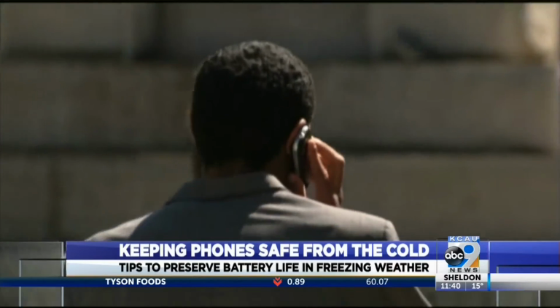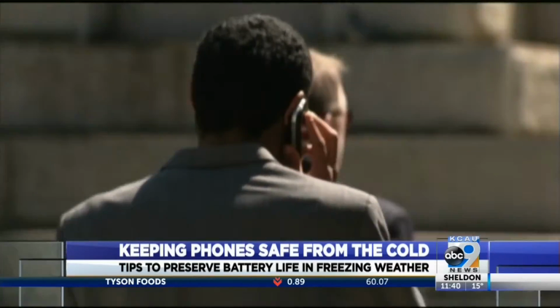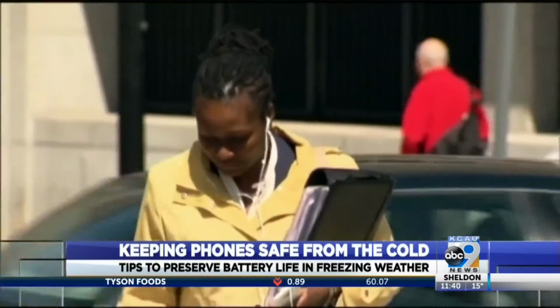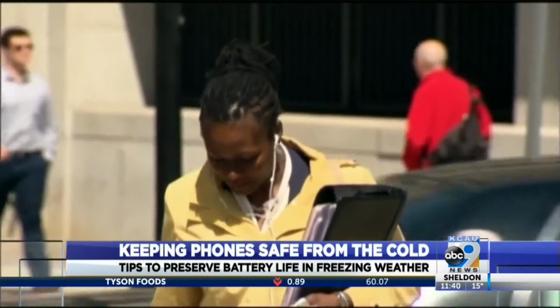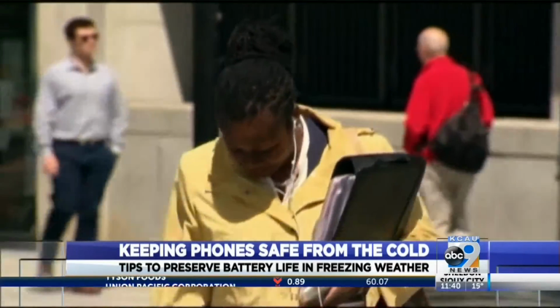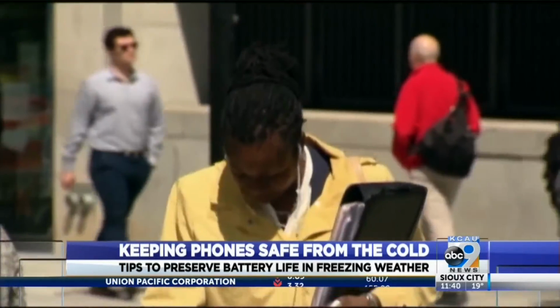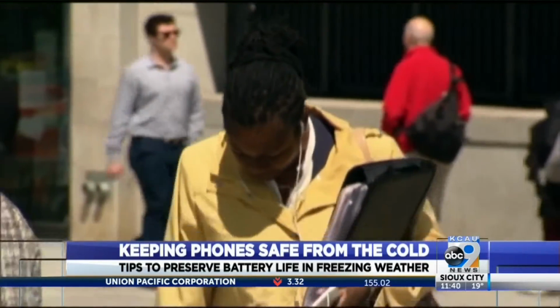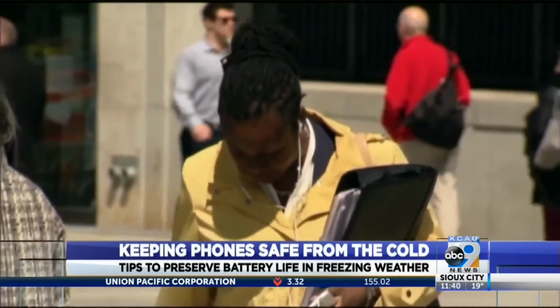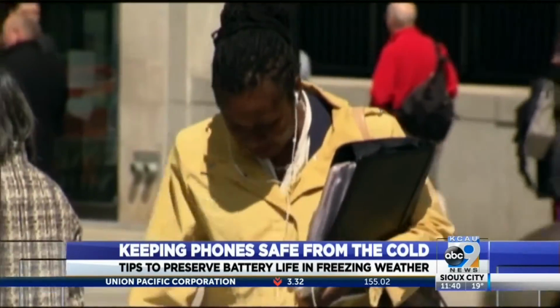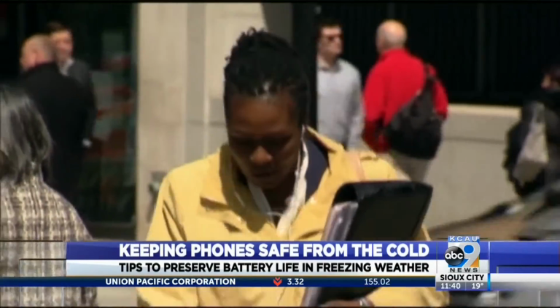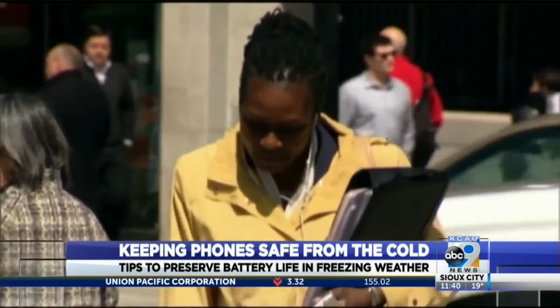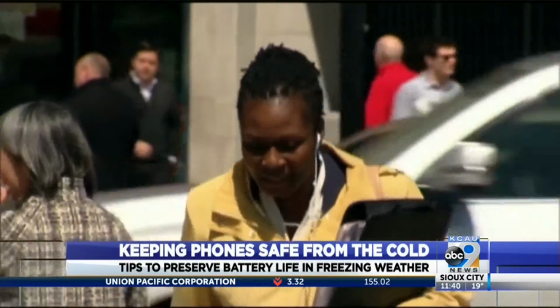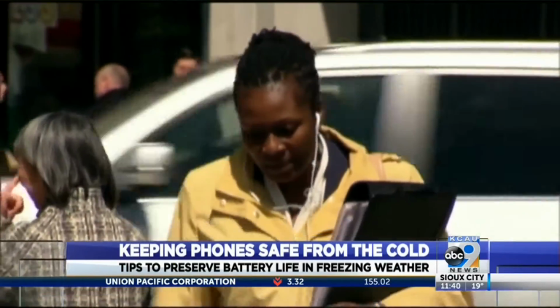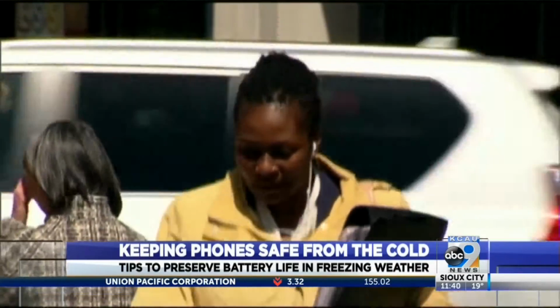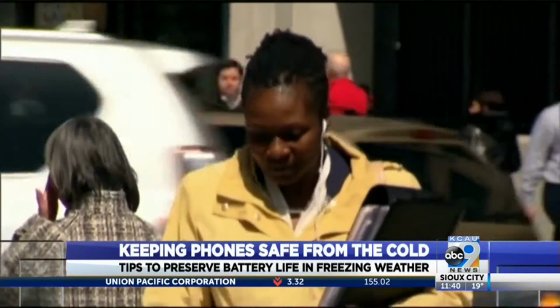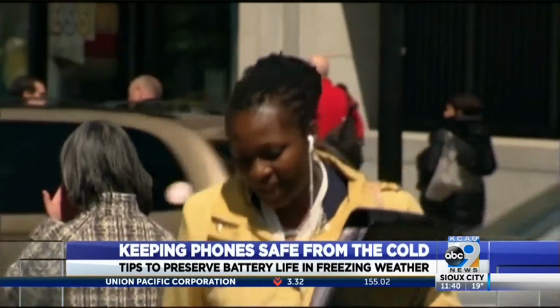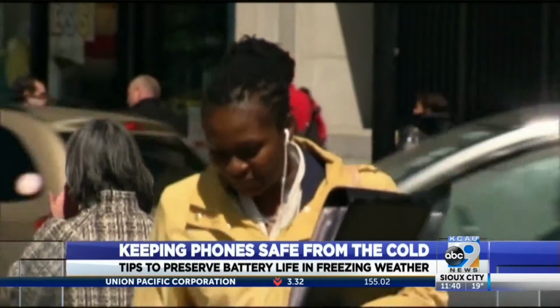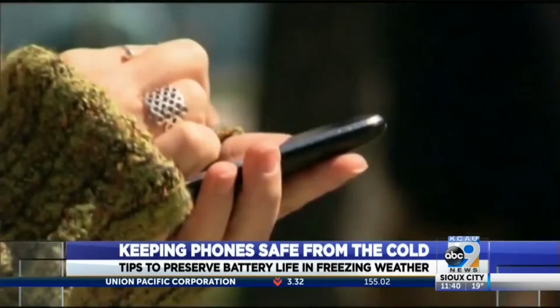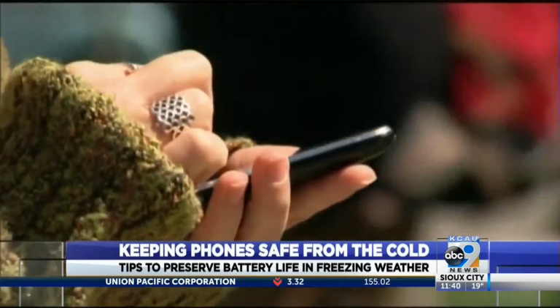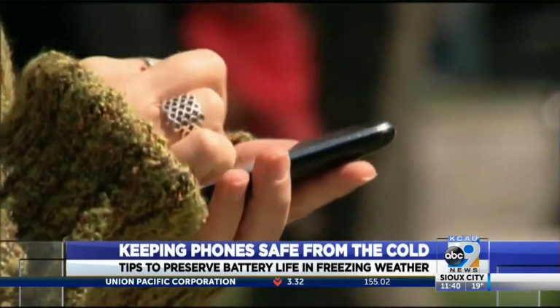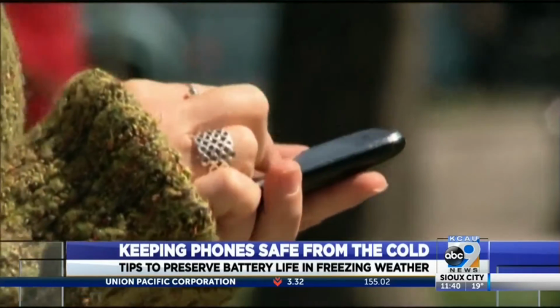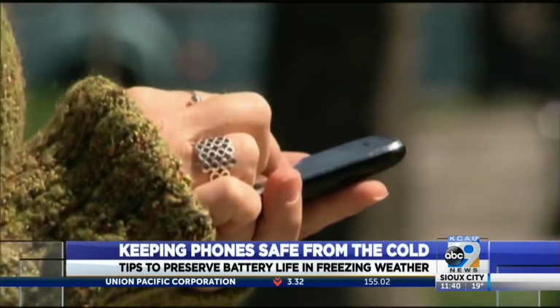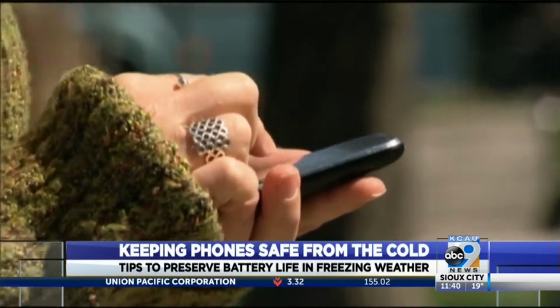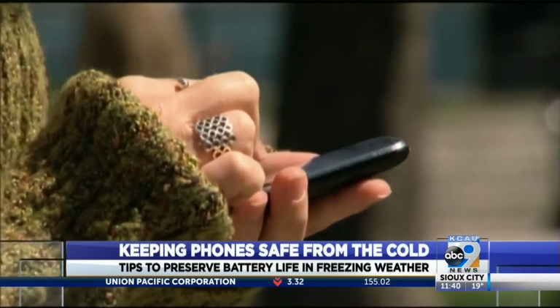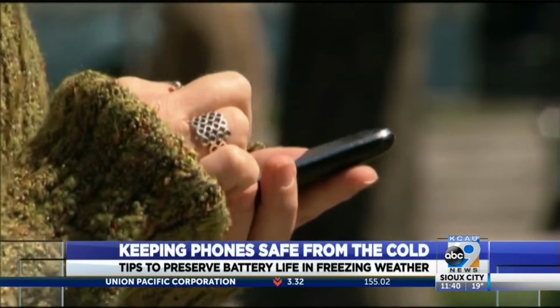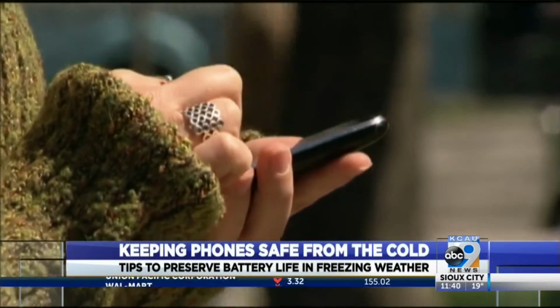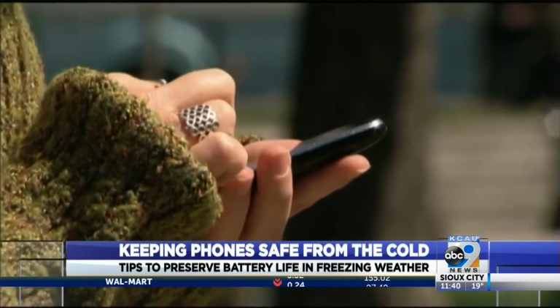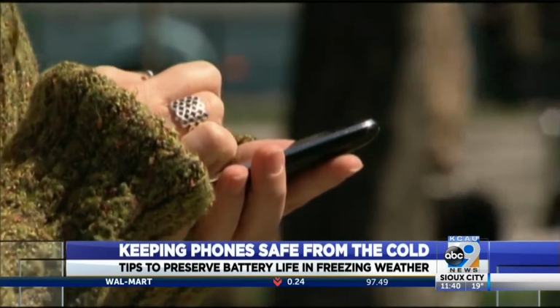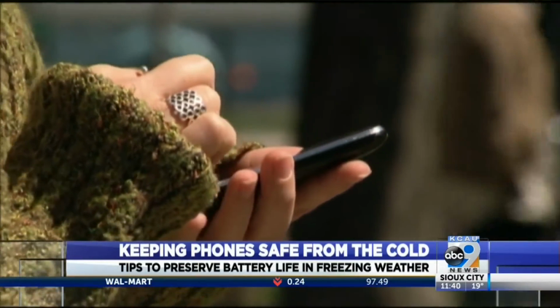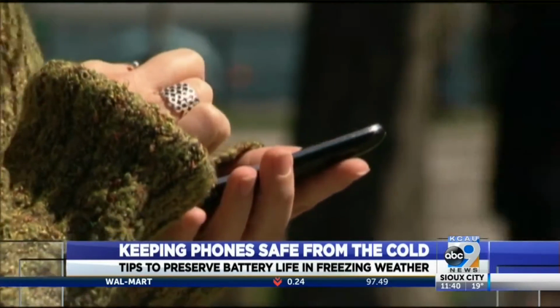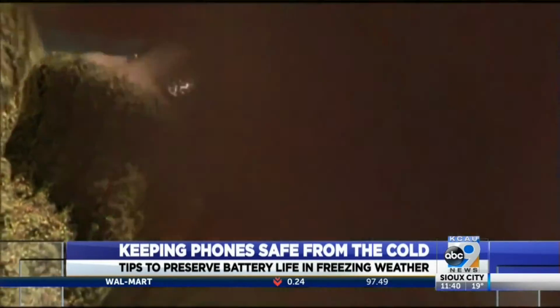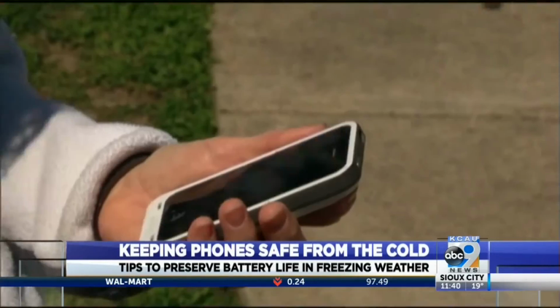You could also get a special case for your phone that protects it from the cold. Climate Case is a decent retailer and it's got extra storage too.